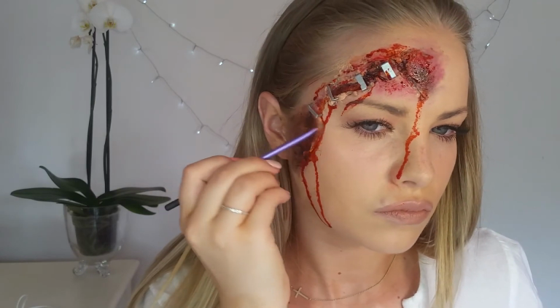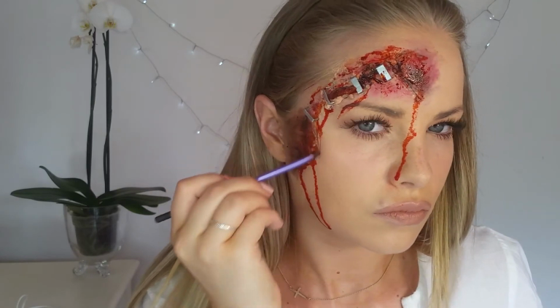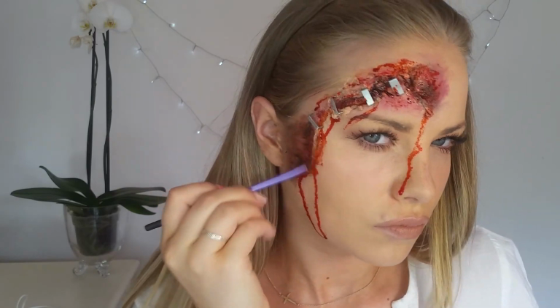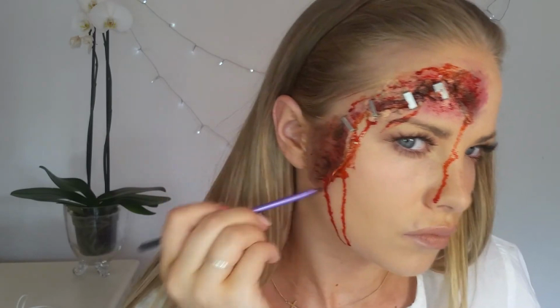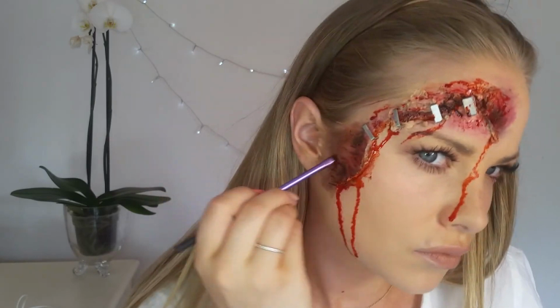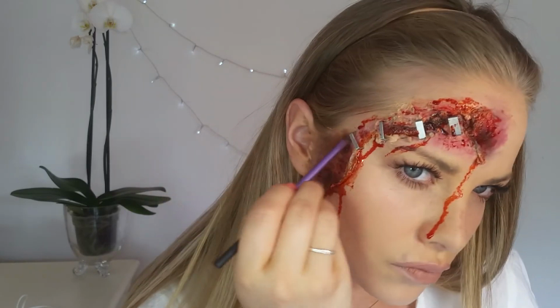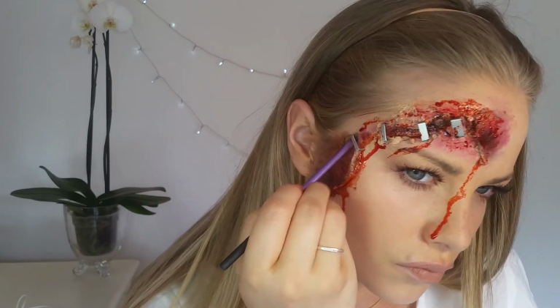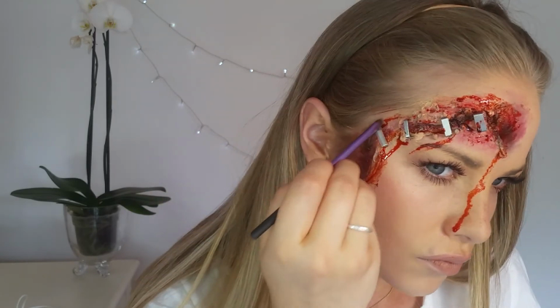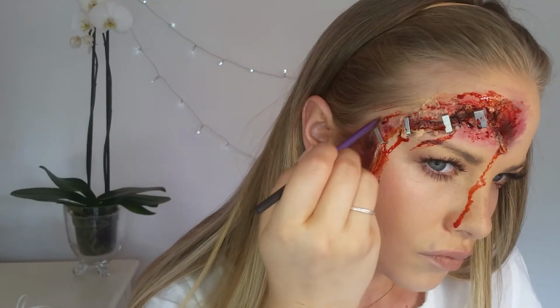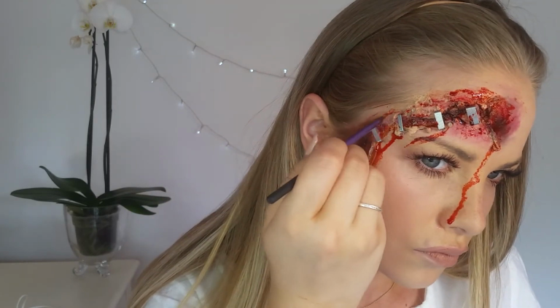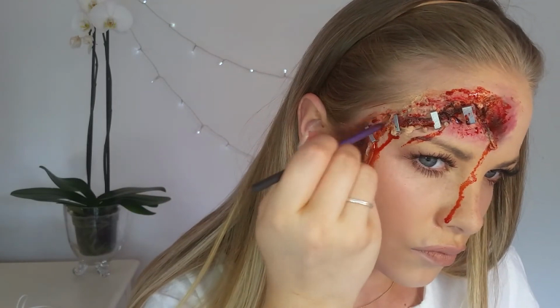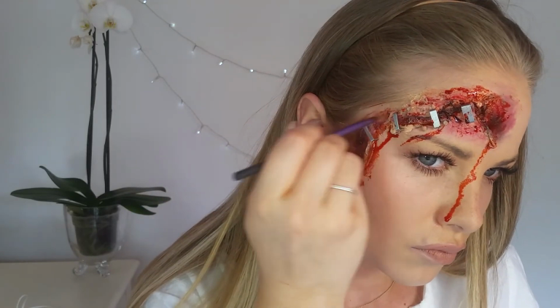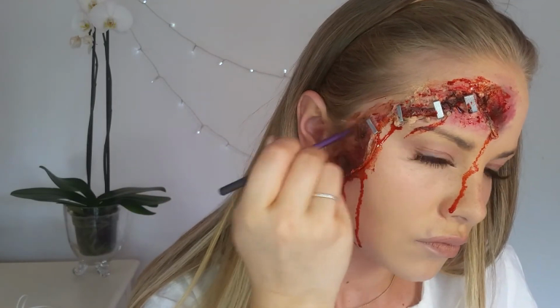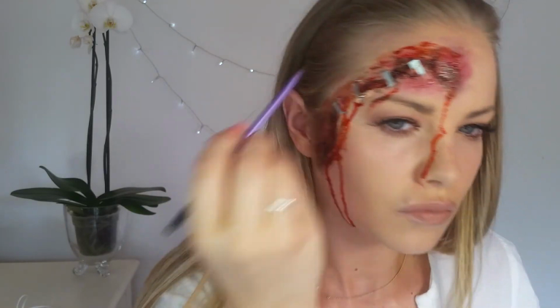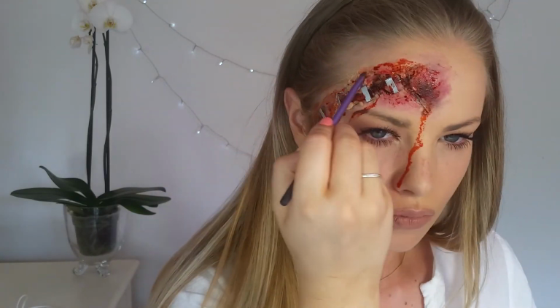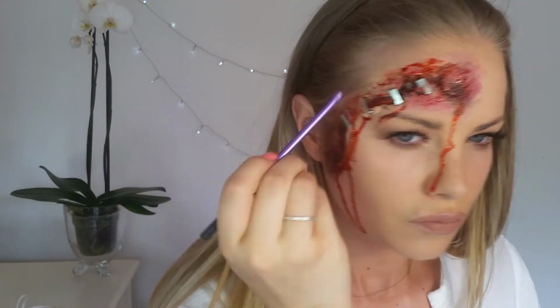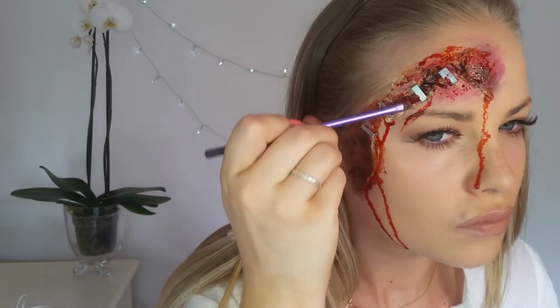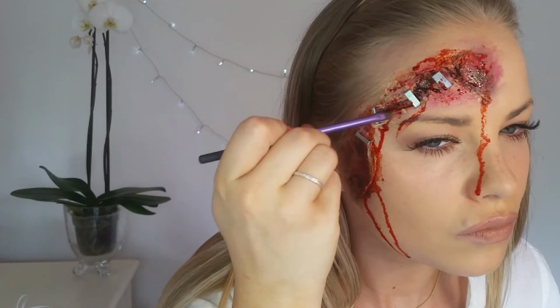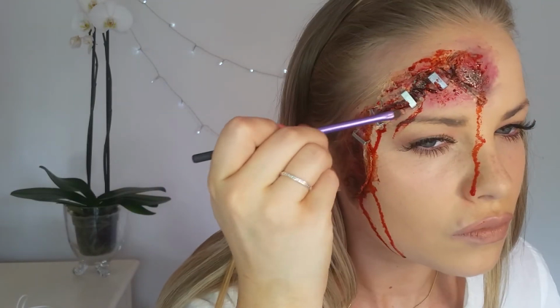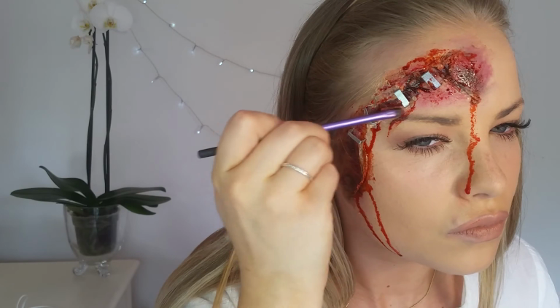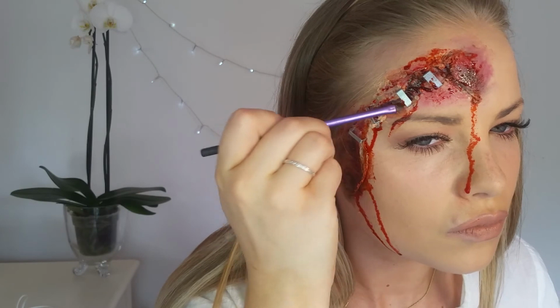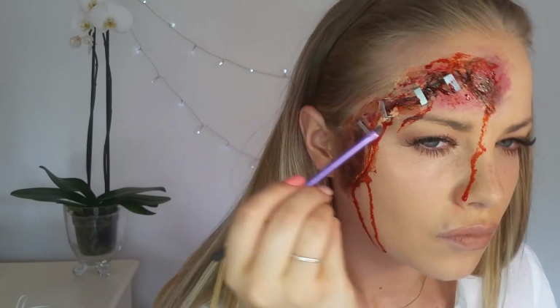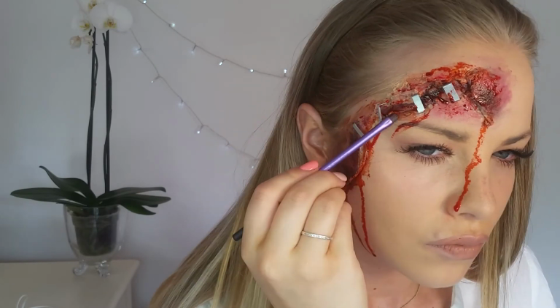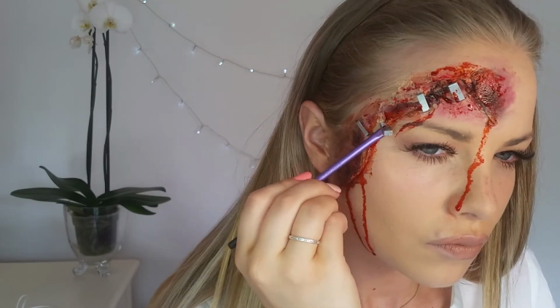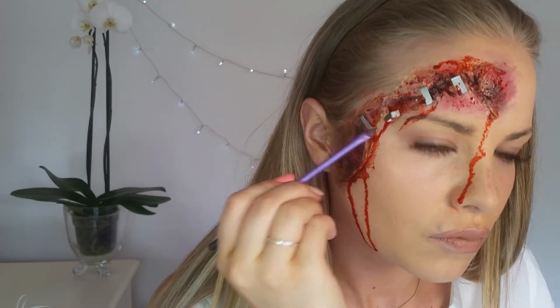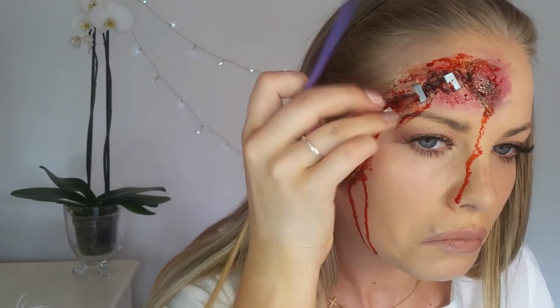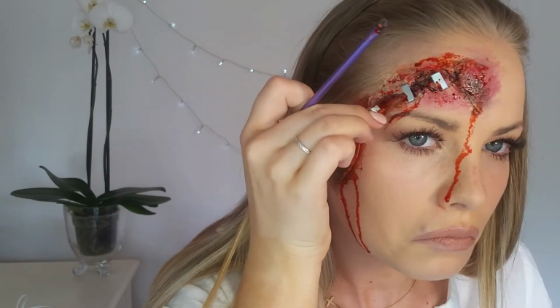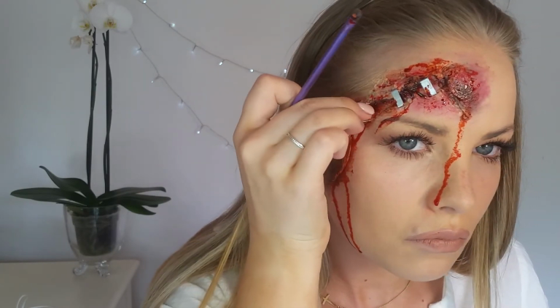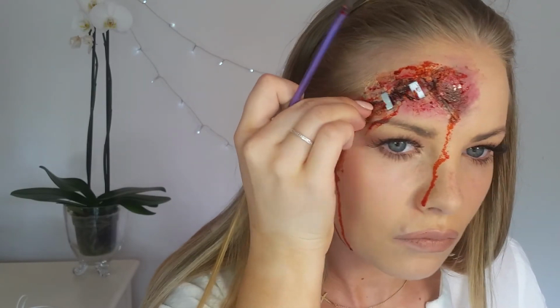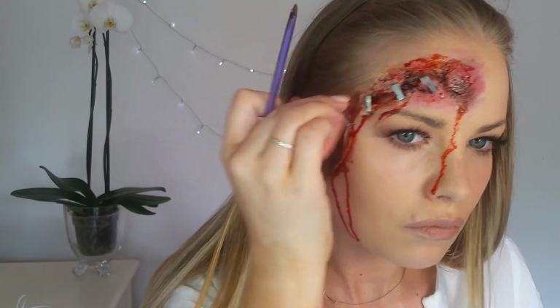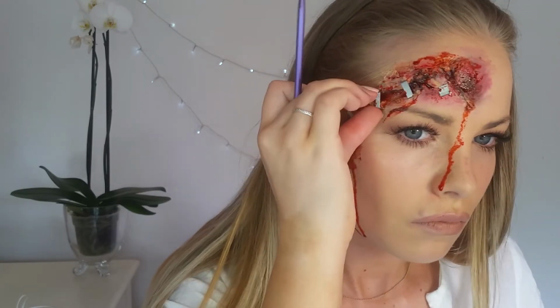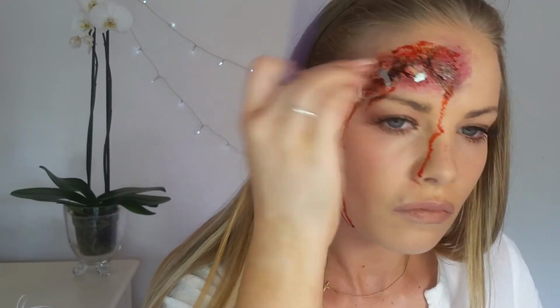Over here I'm just going back in with the black and the red lipstick to darken it up a bit to make it look more realistic.